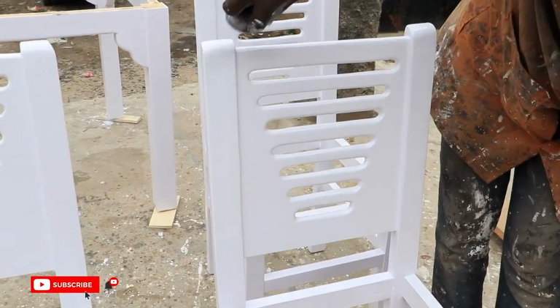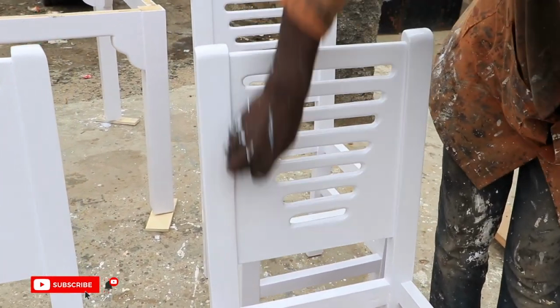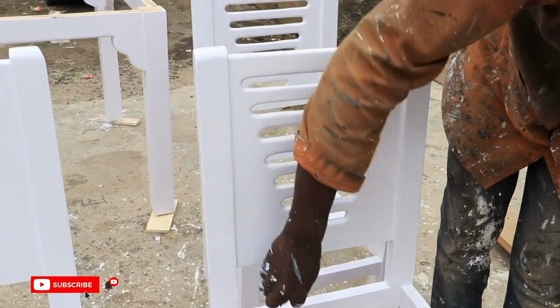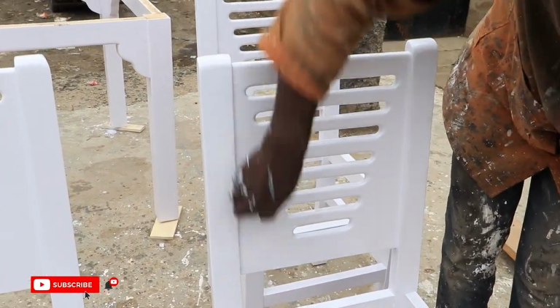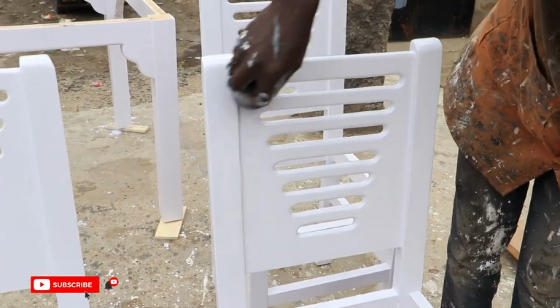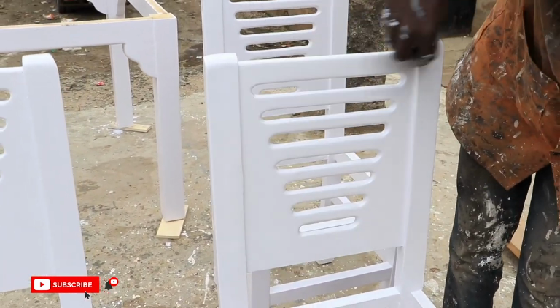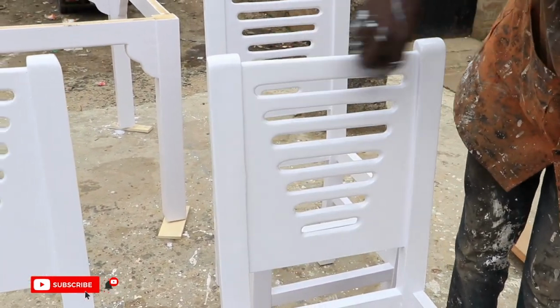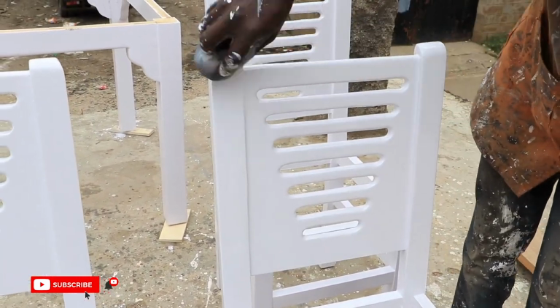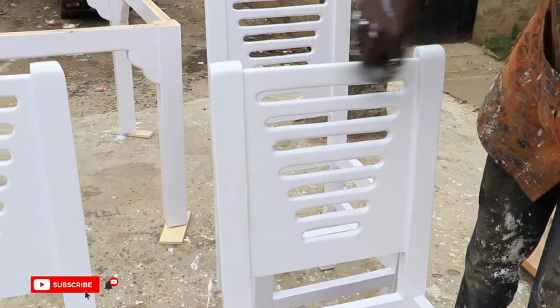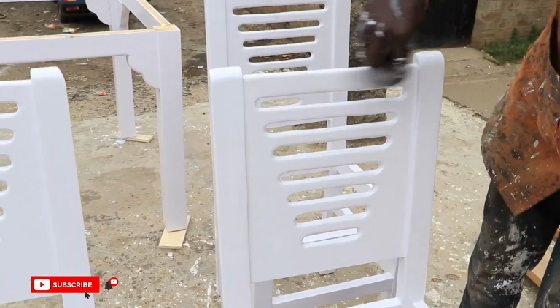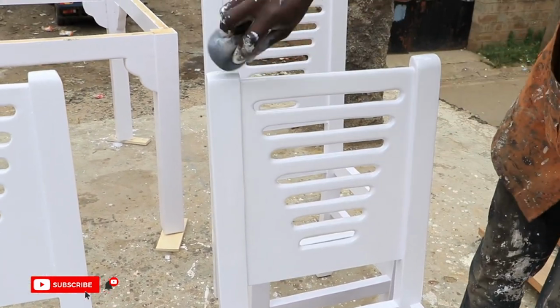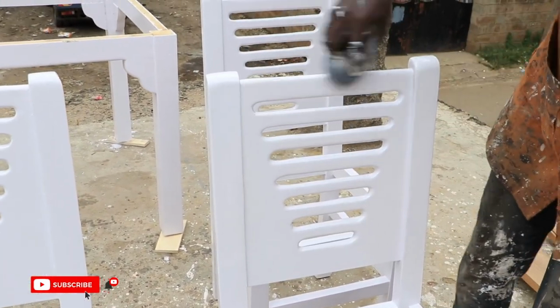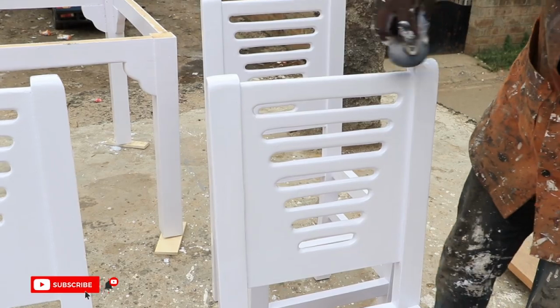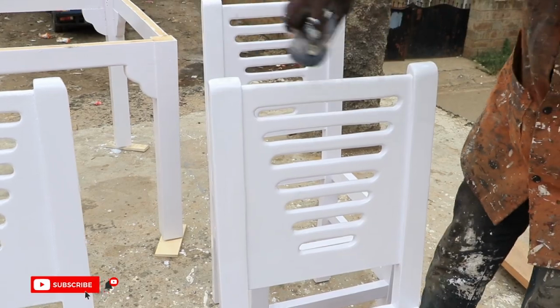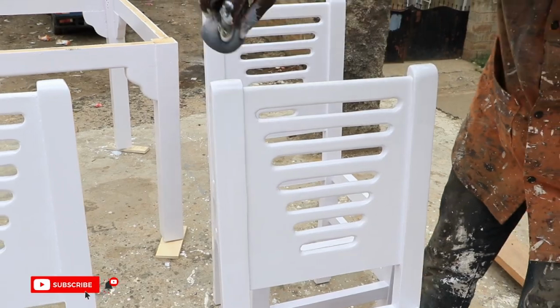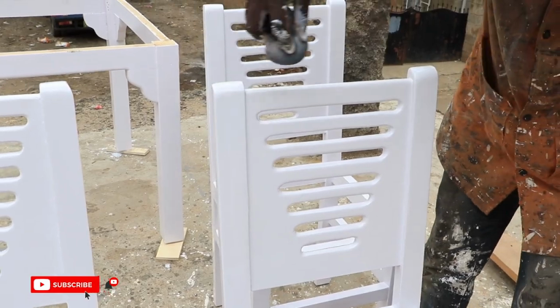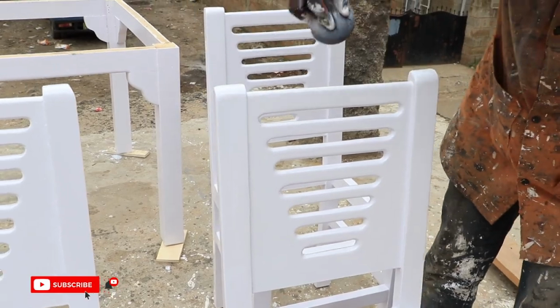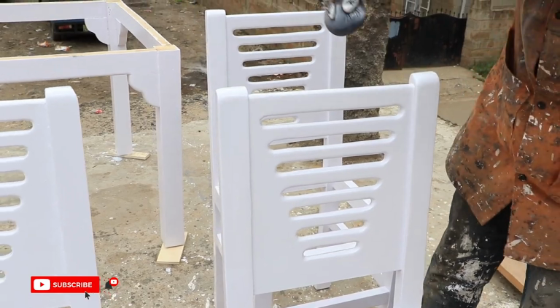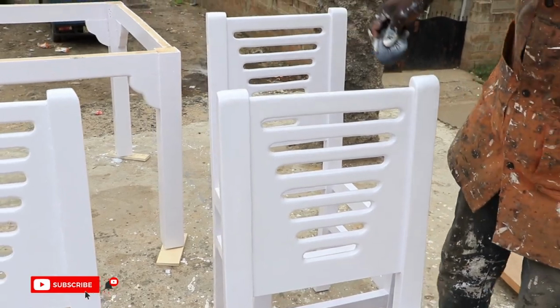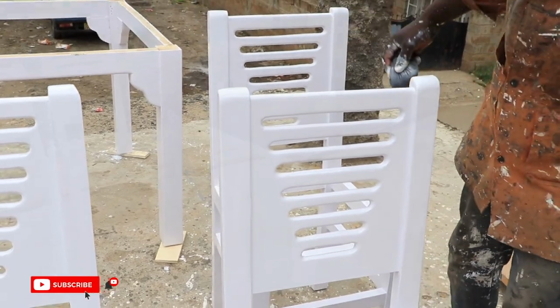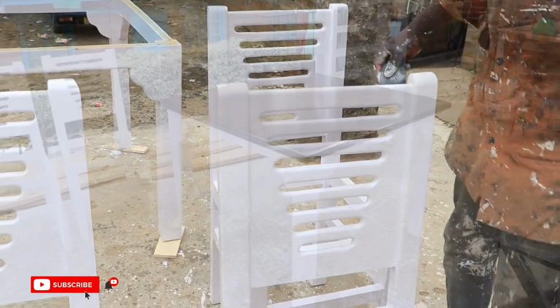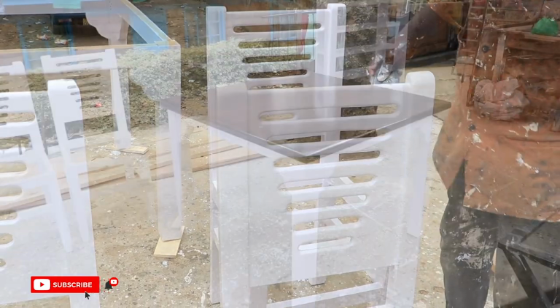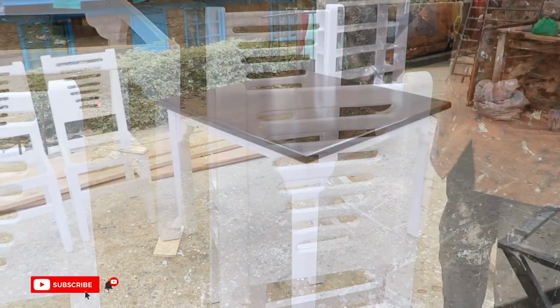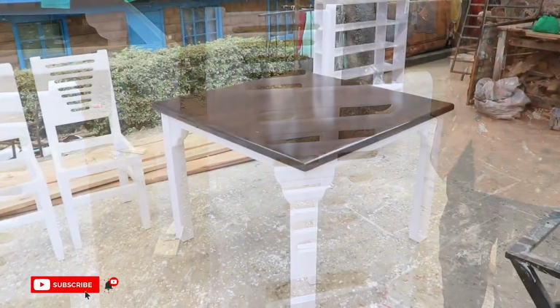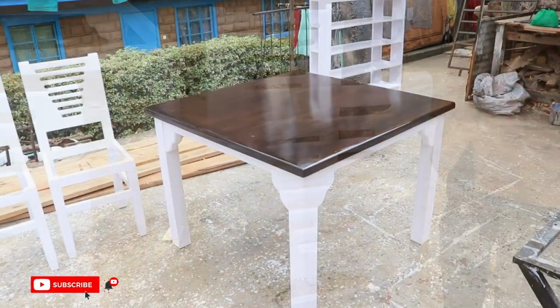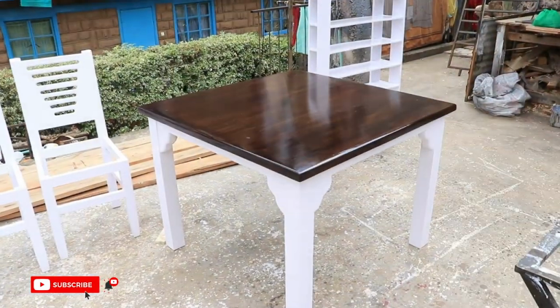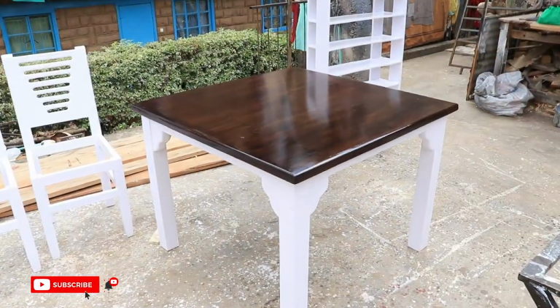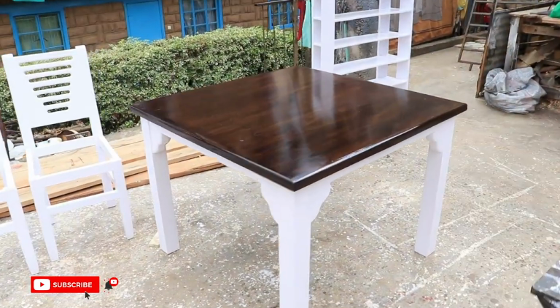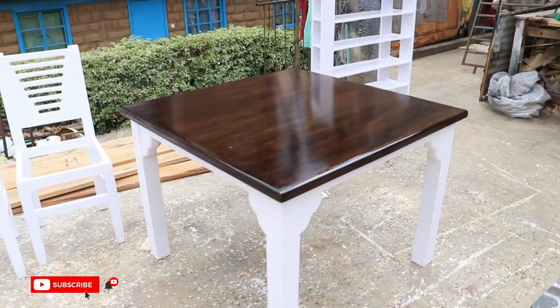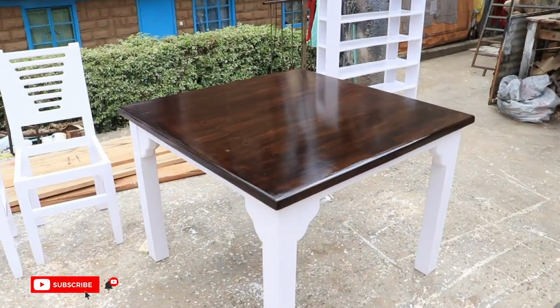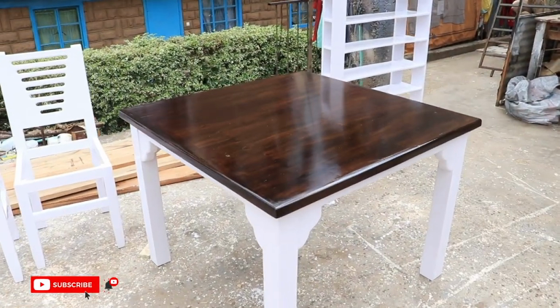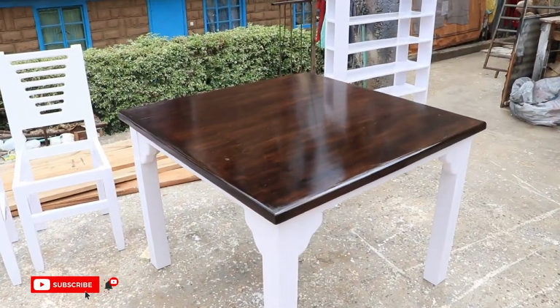We applied the same finishing process on the chairs. That's how we completed this dining table with the four dining chairs.